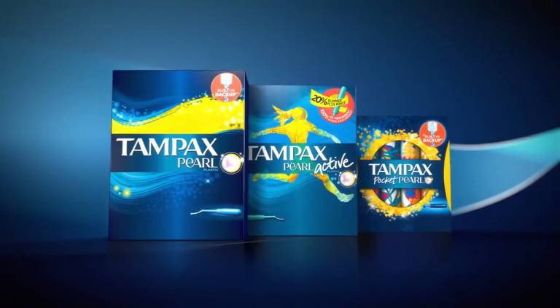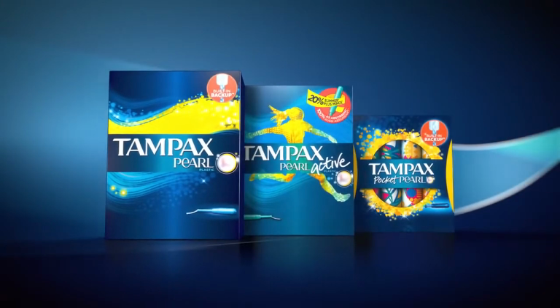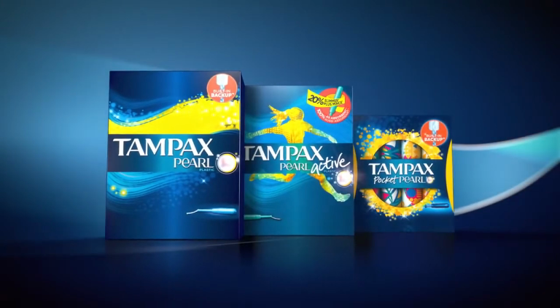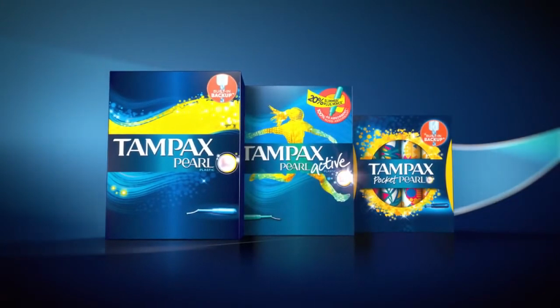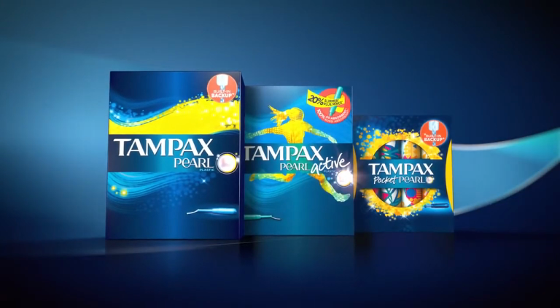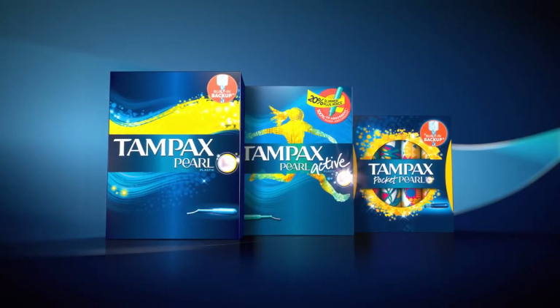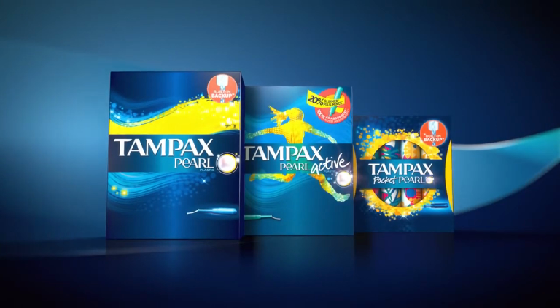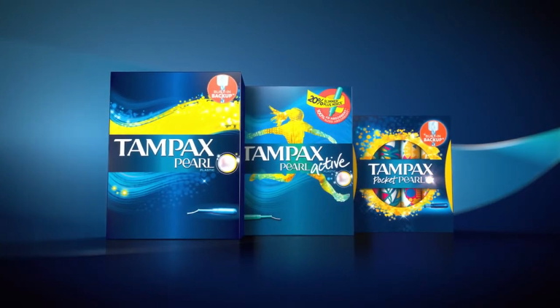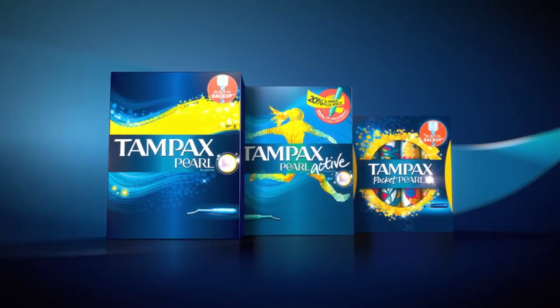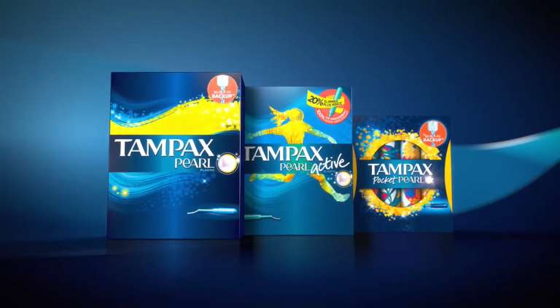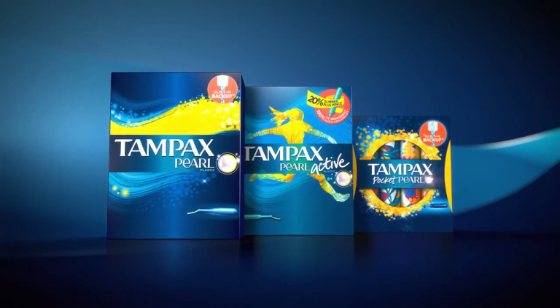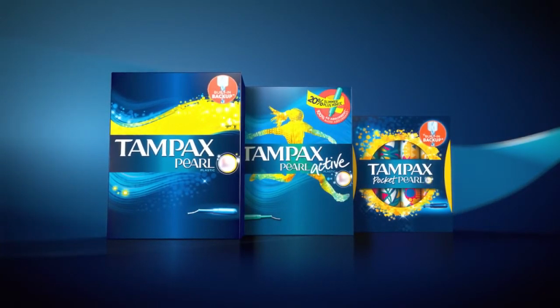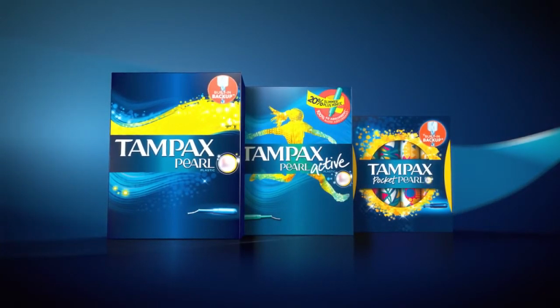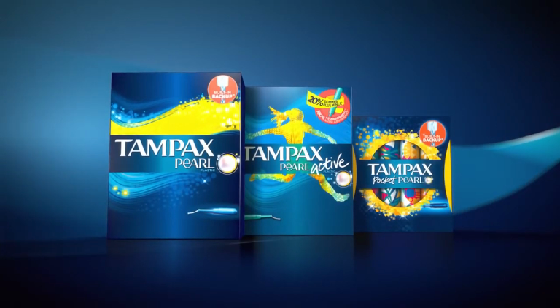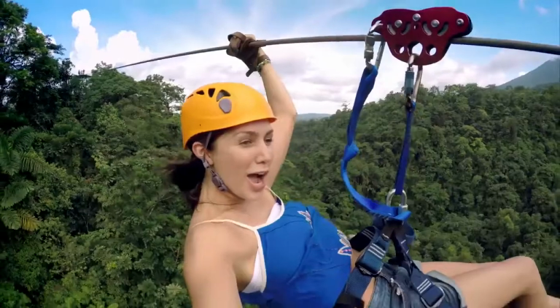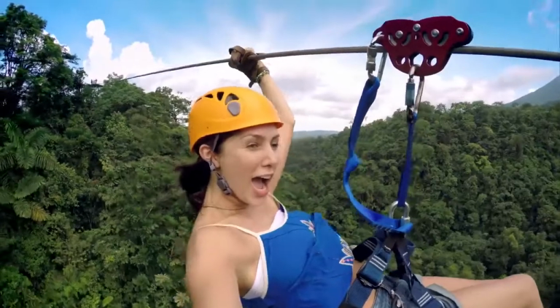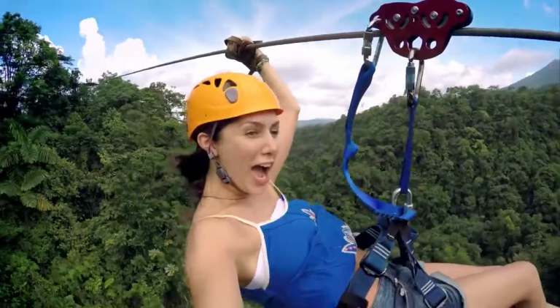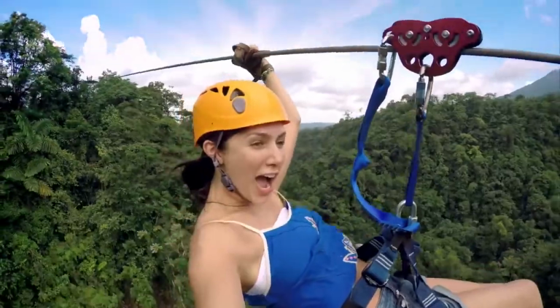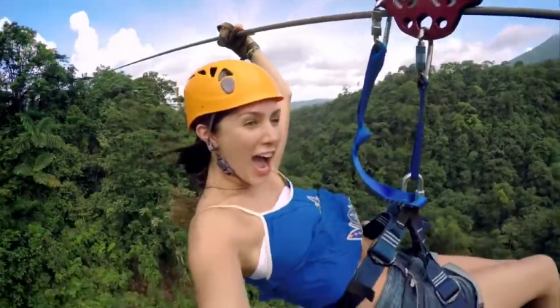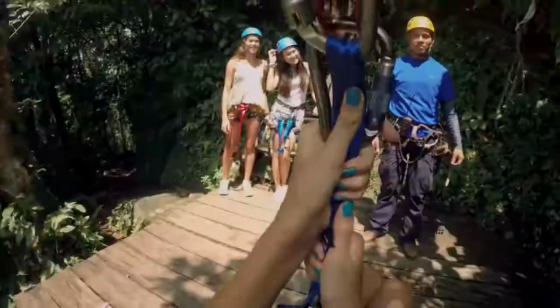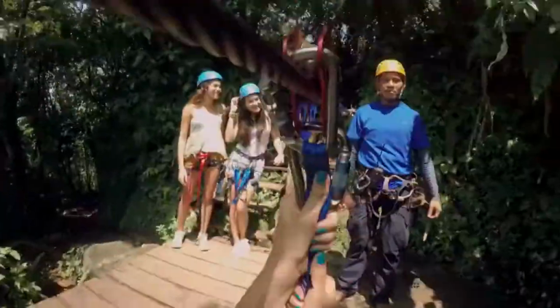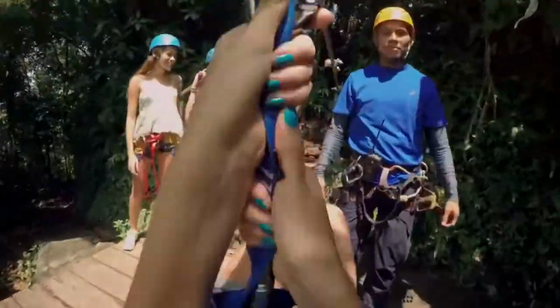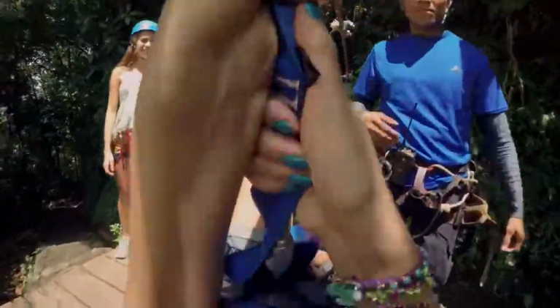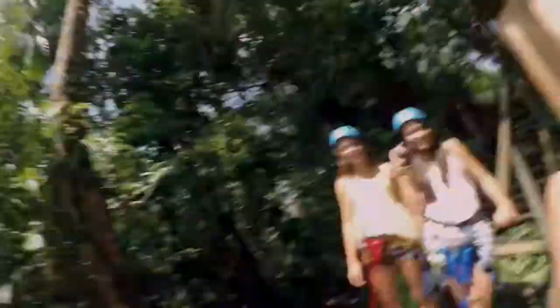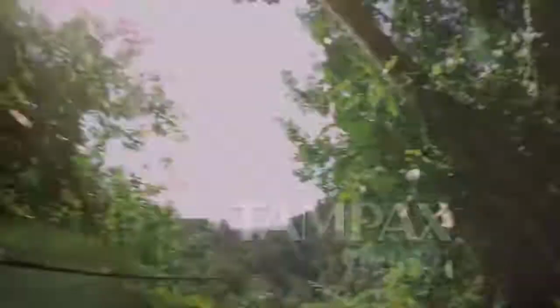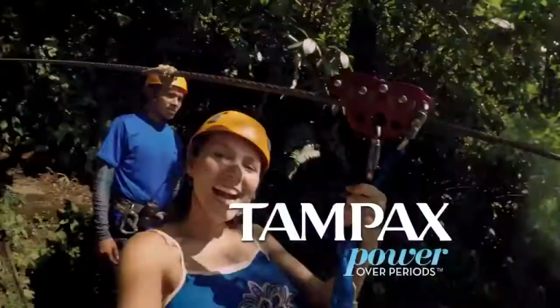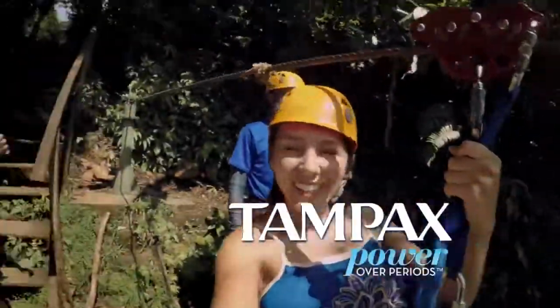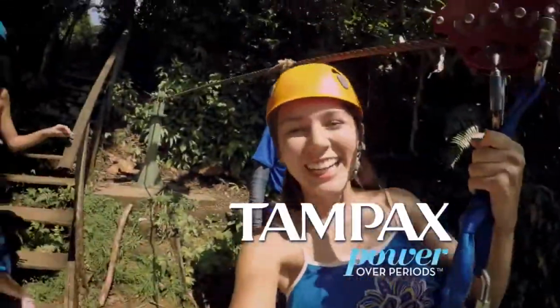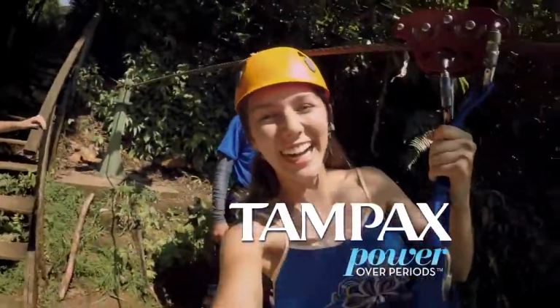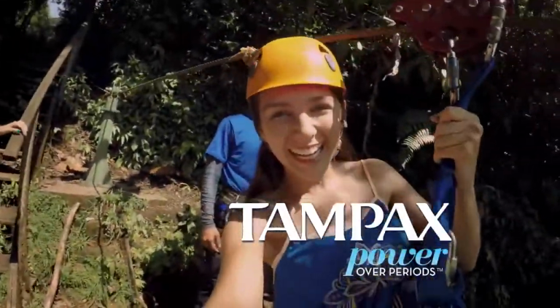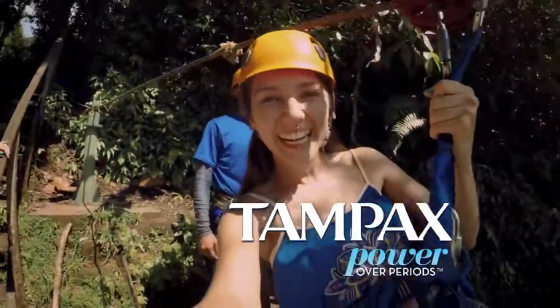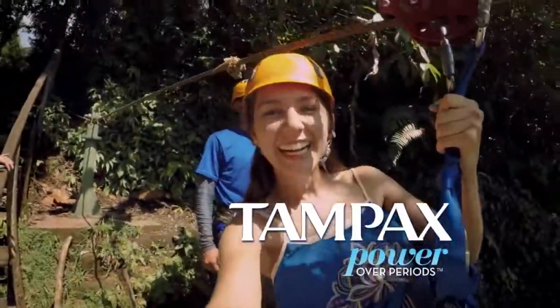Tampax Pearl Active and Pocket Pearl. It's the ultimate protection for wherever life takes you. Tampax: power over periods.